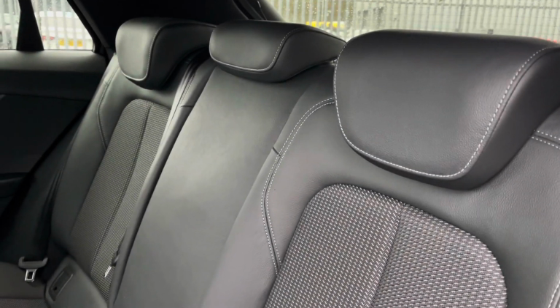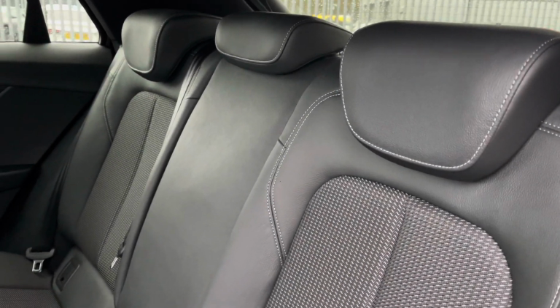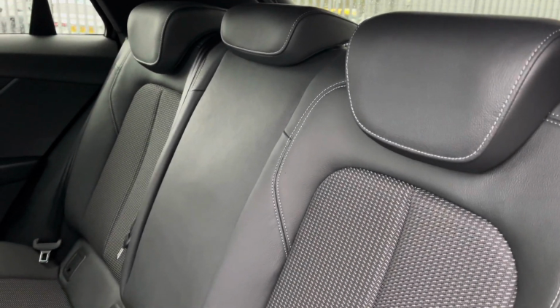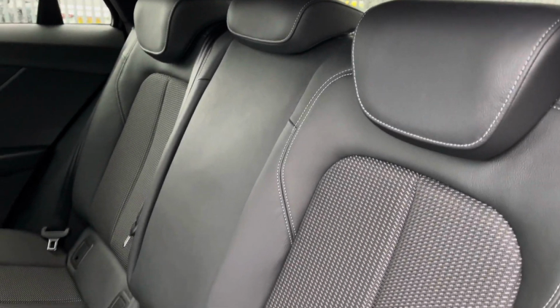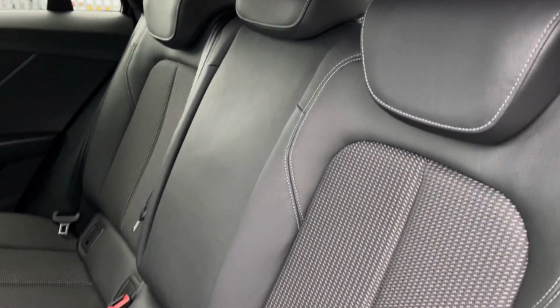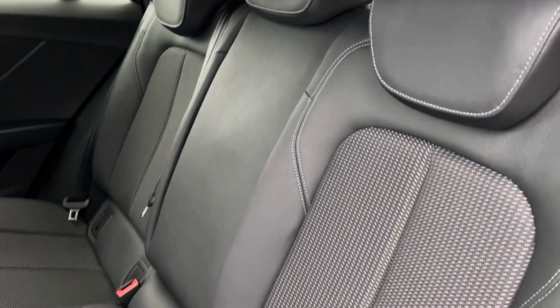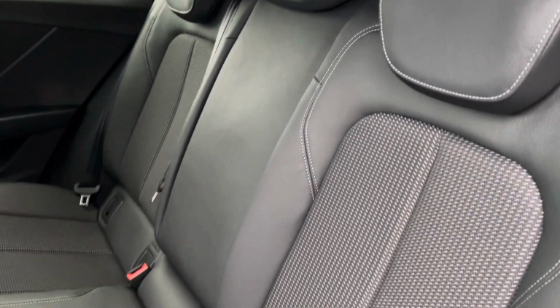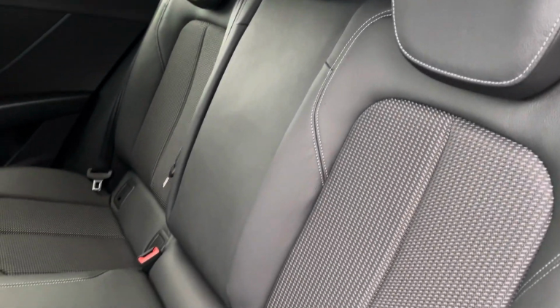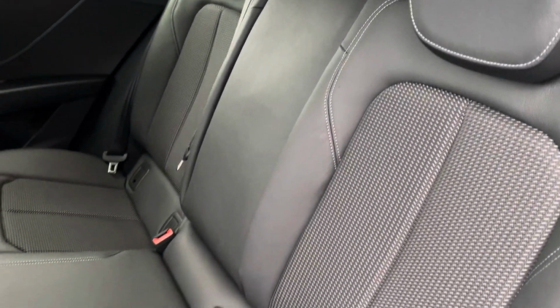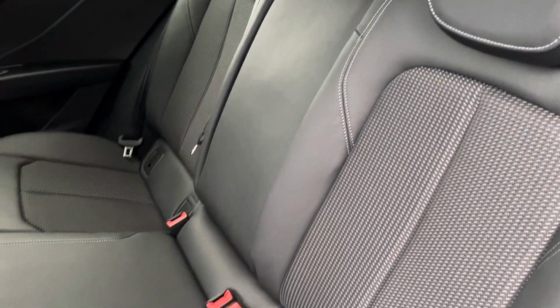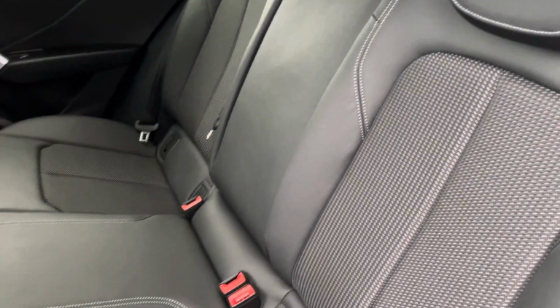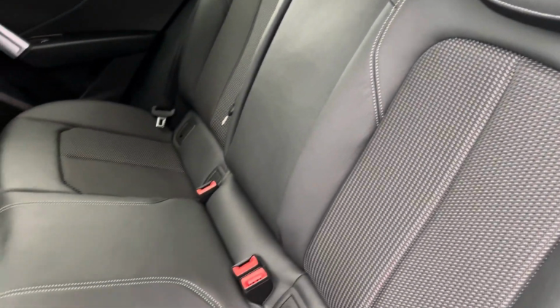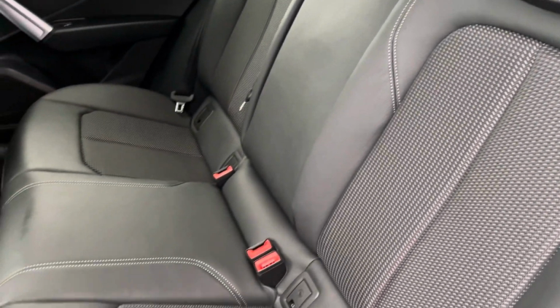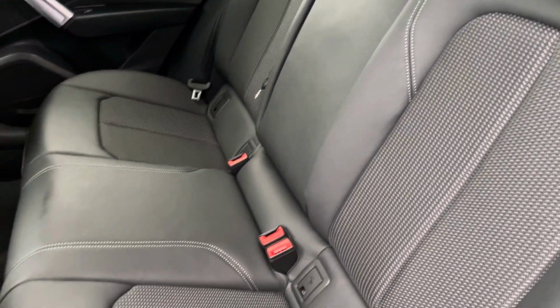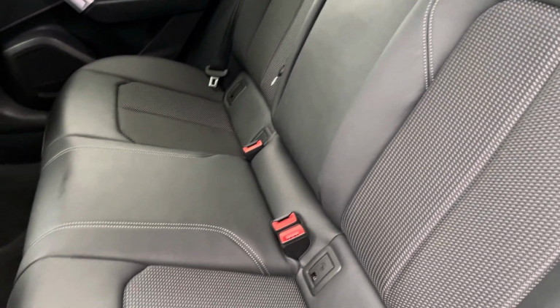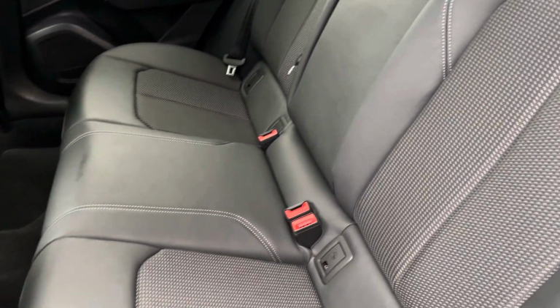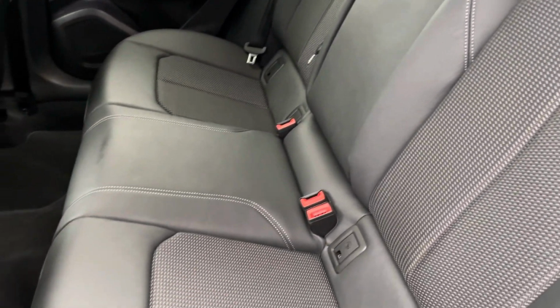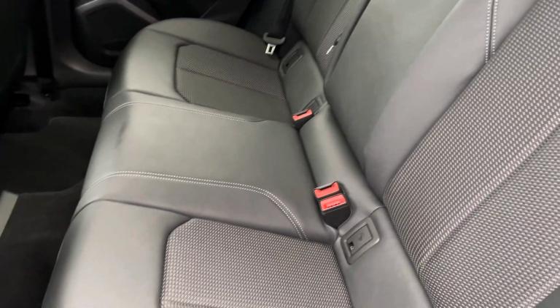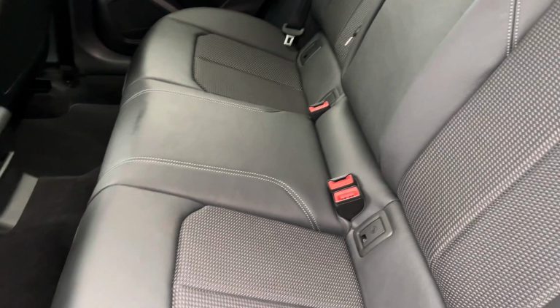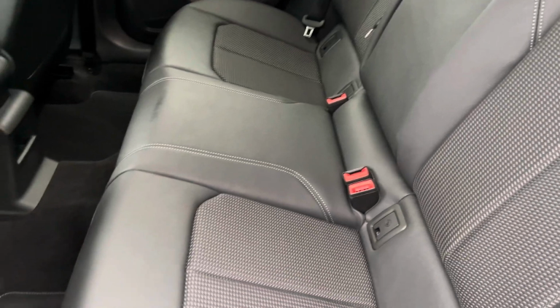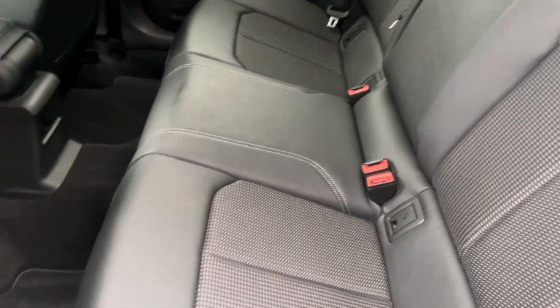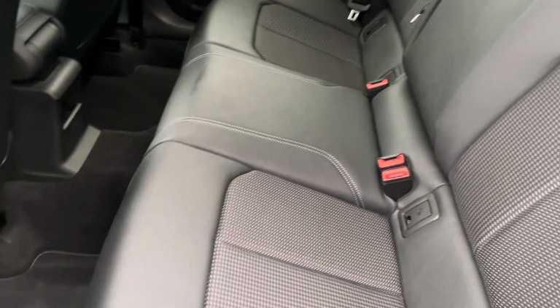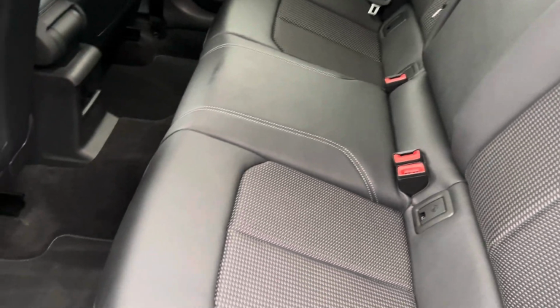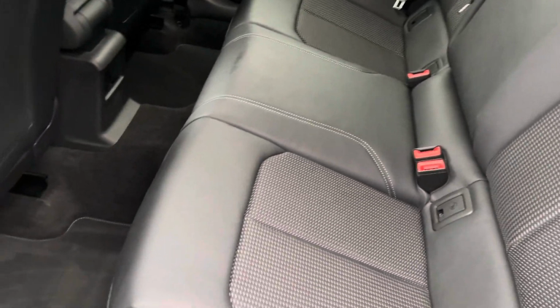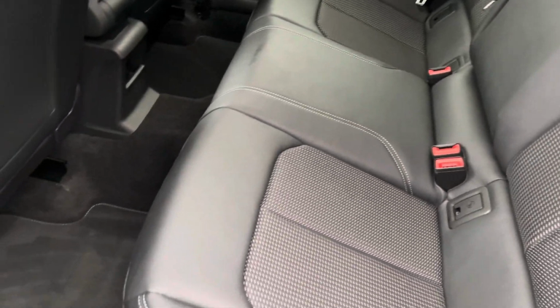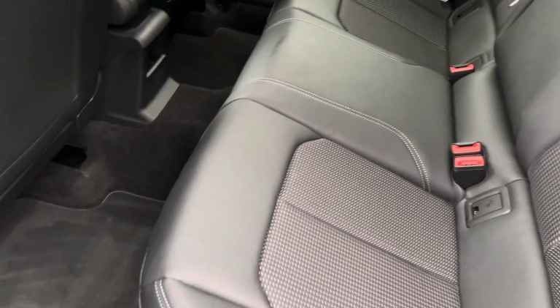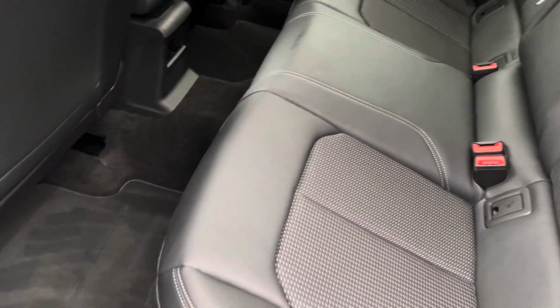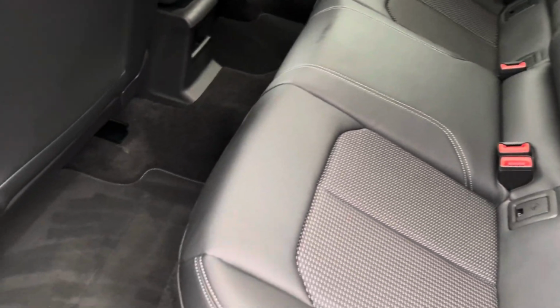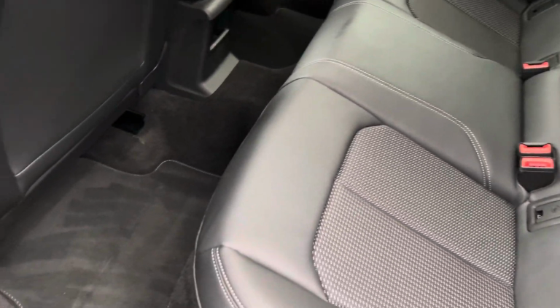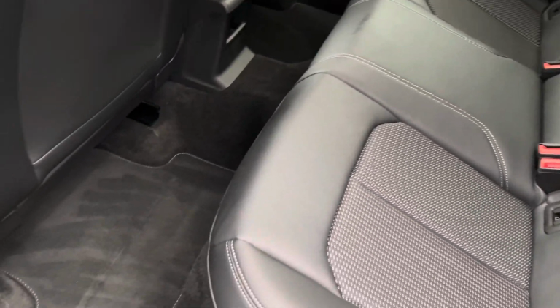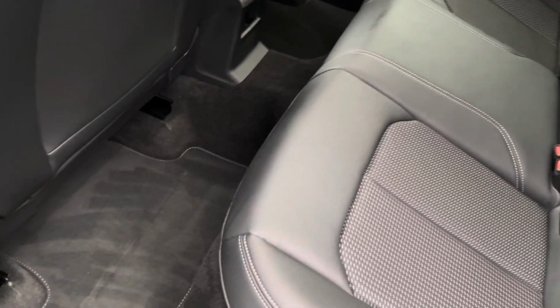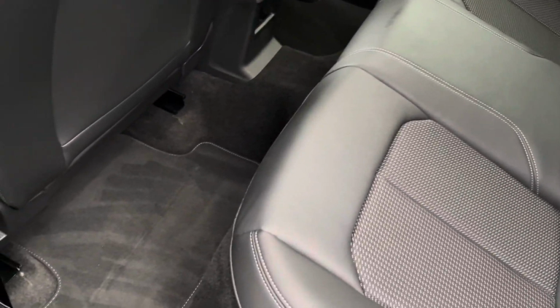Moving to the interior, it comes with seats in the half leatherette and pulse cloth combination, providing plenty of comfort as well as leg room for your rear passengers.